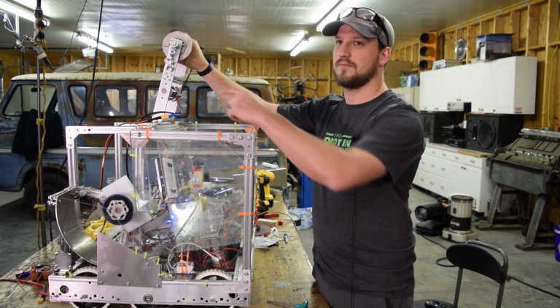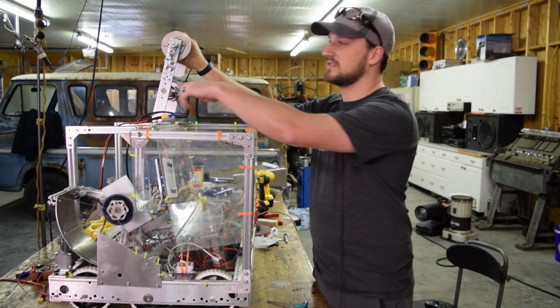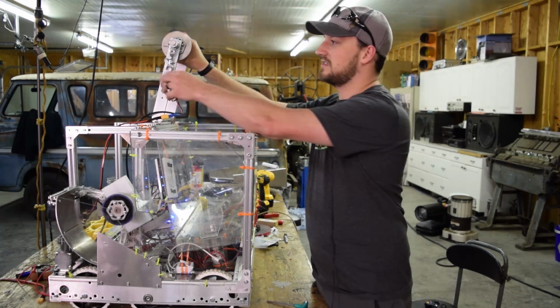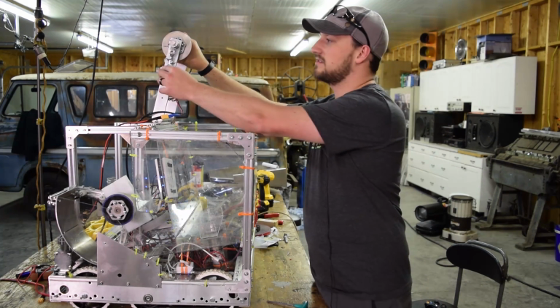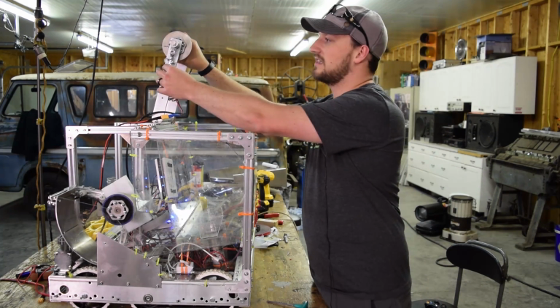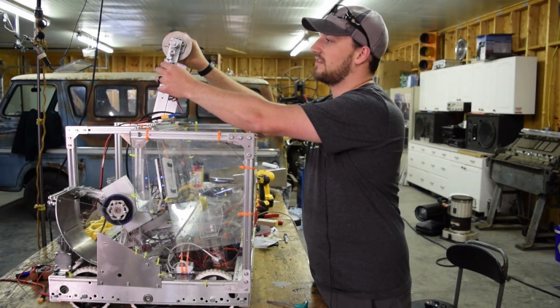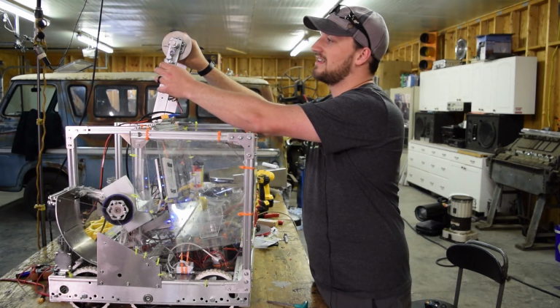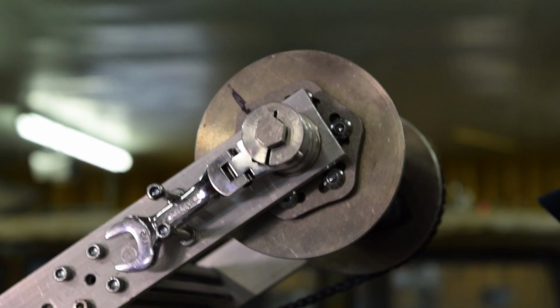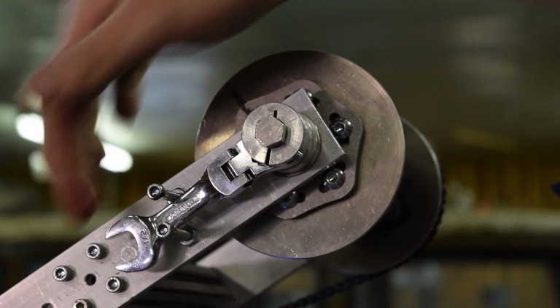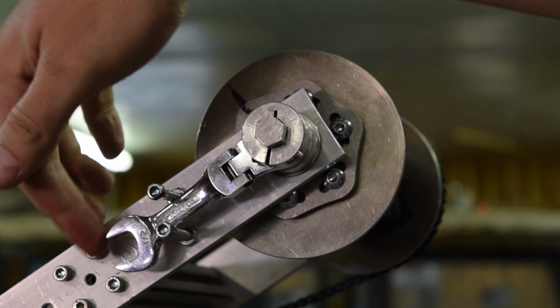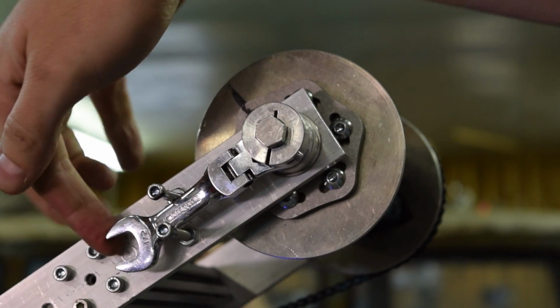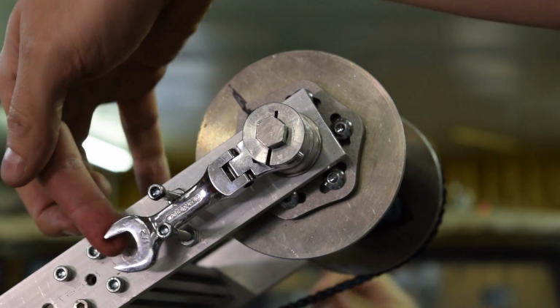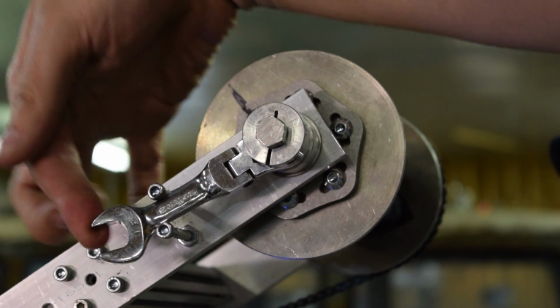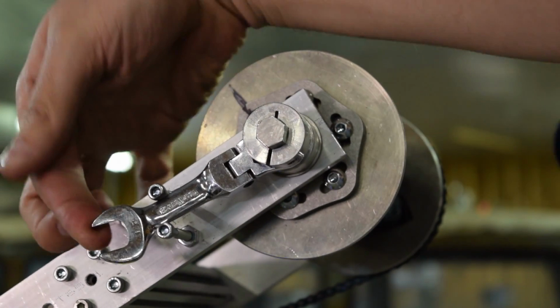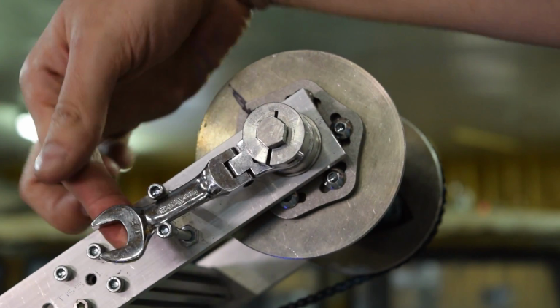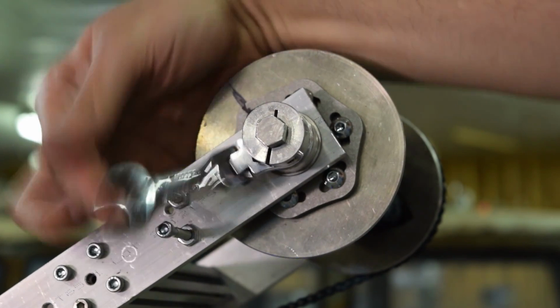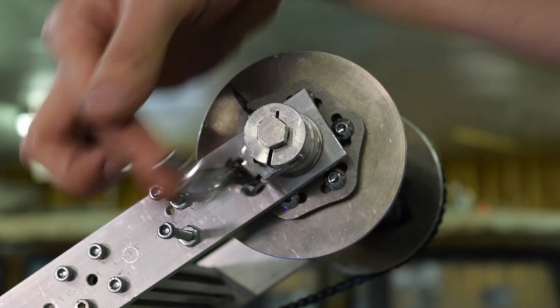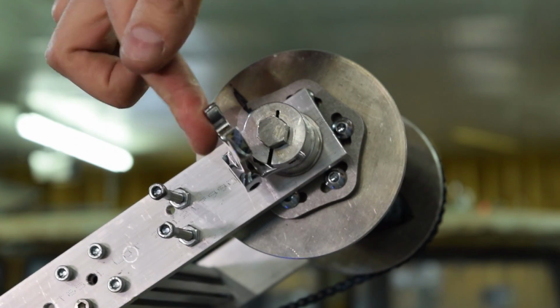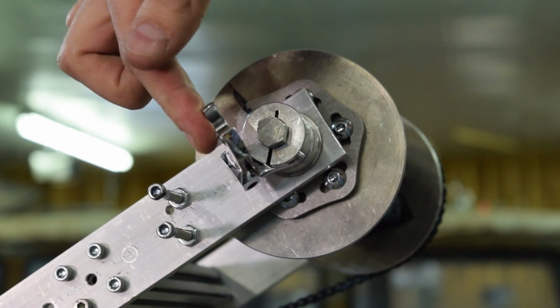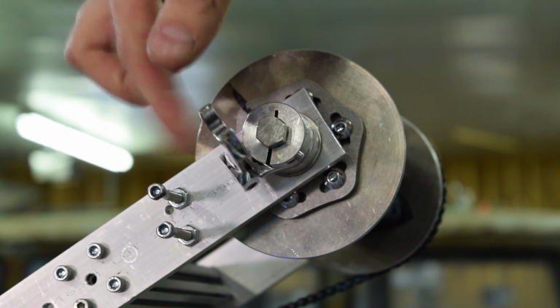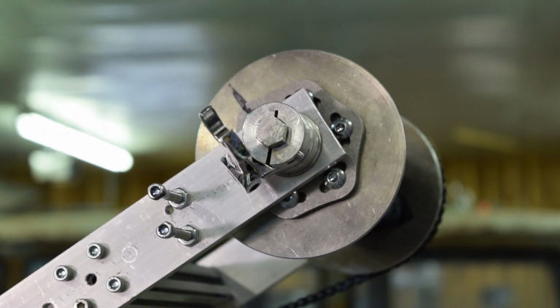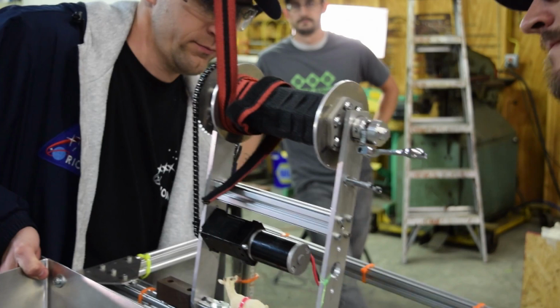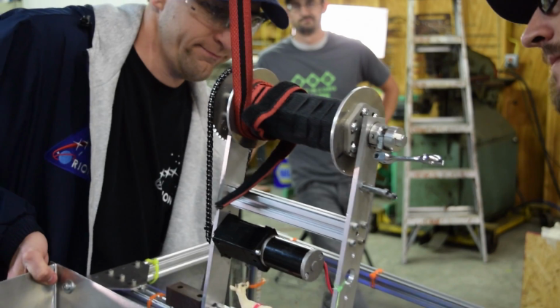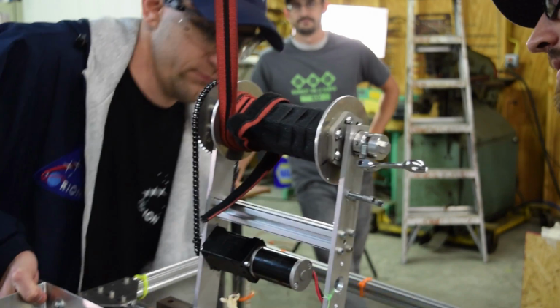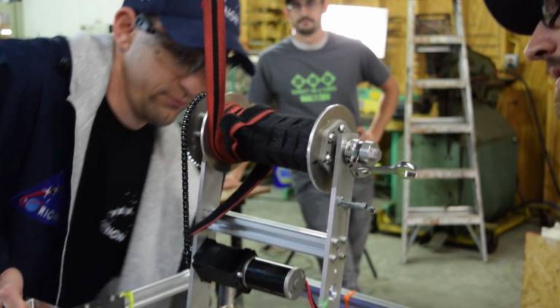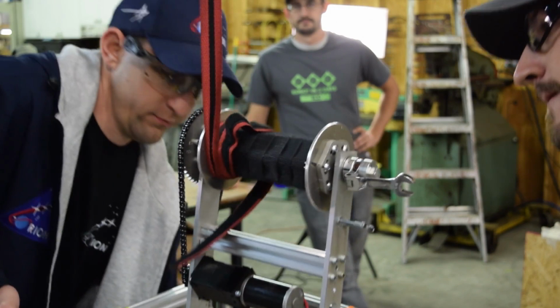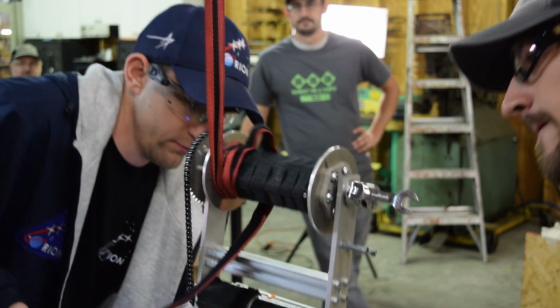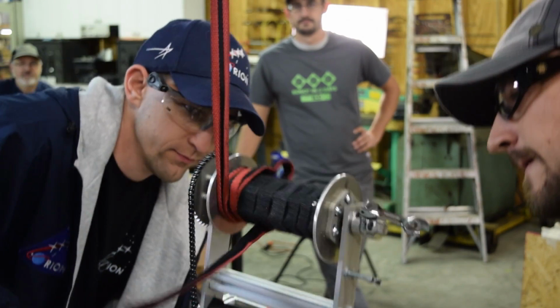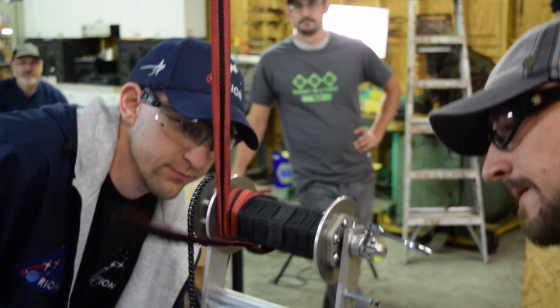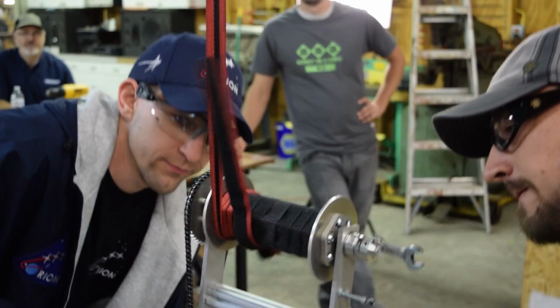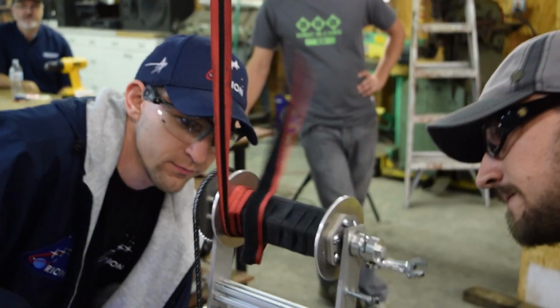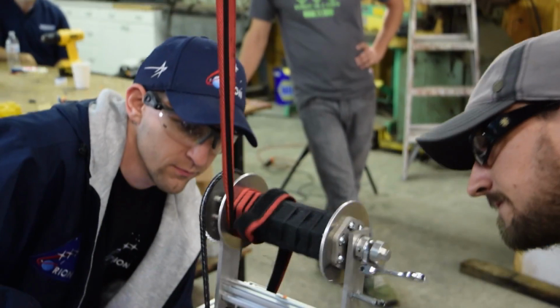You're also going to notice that we've got a ratcheting wrench on here — a little stubby guy that we can release. So when we want to let it down, we can do that.